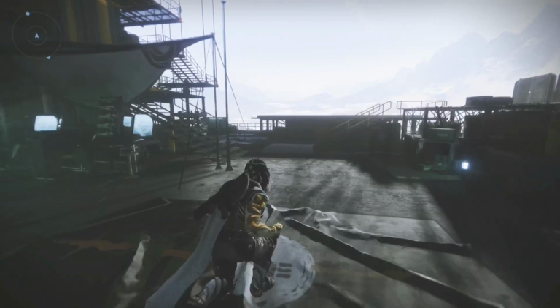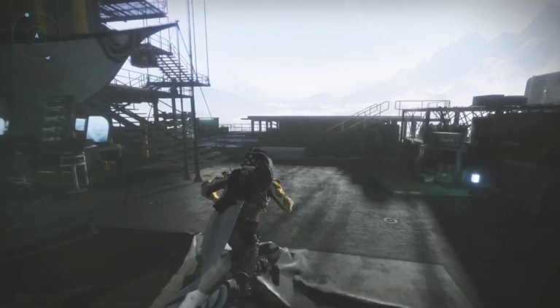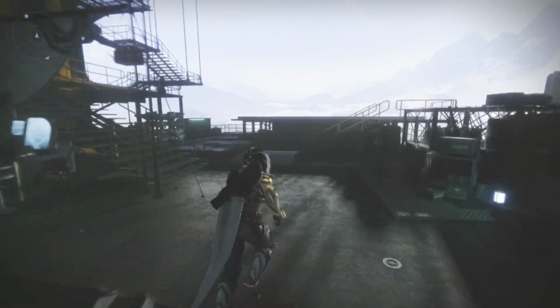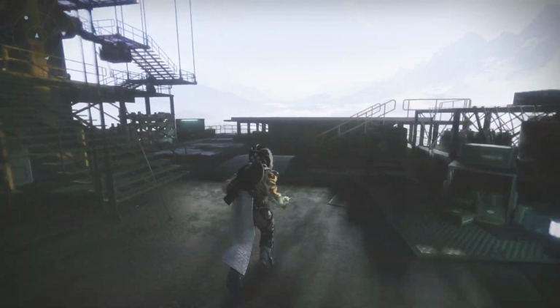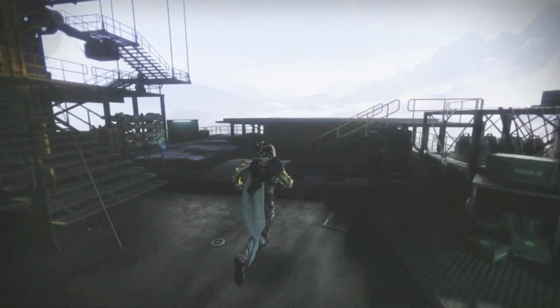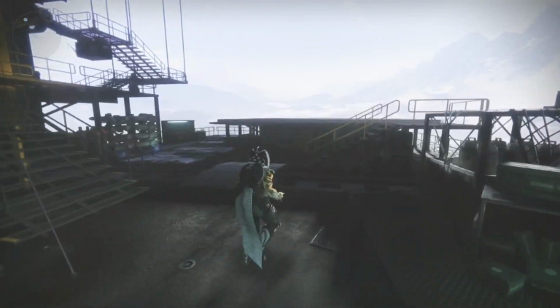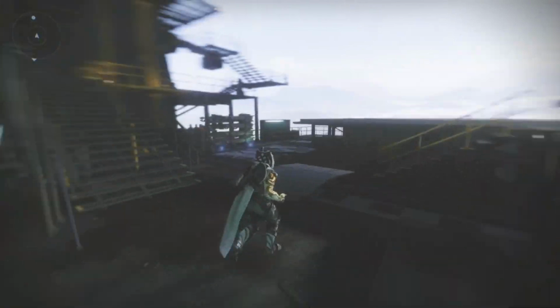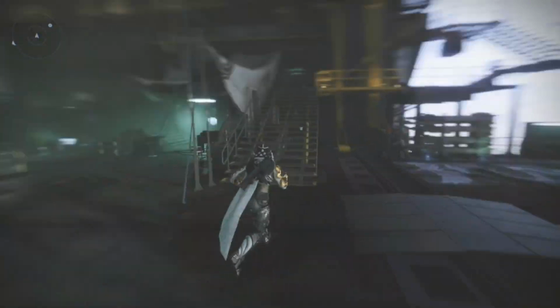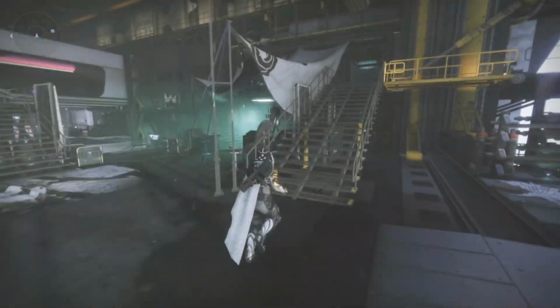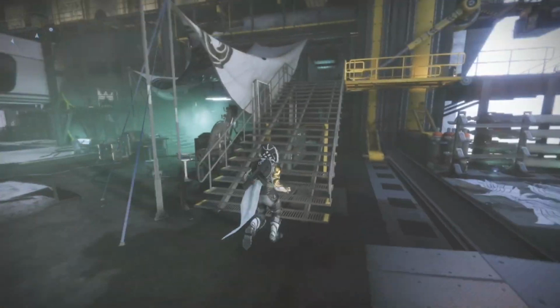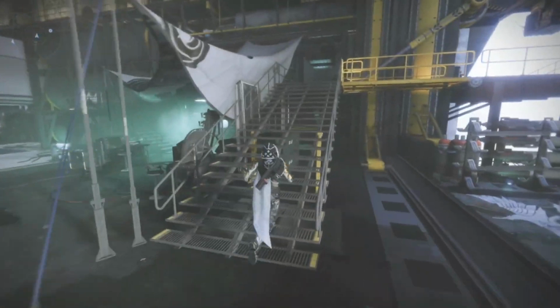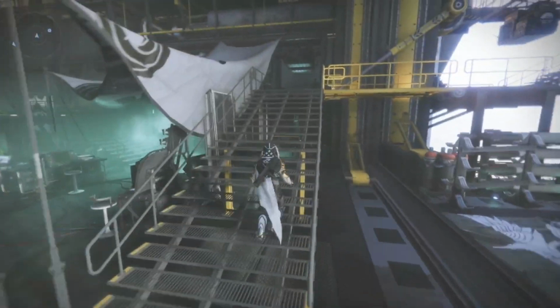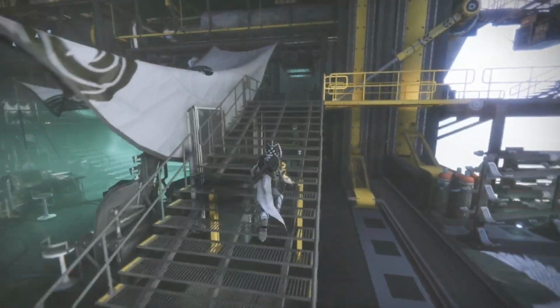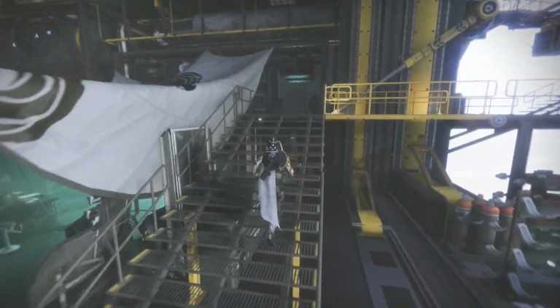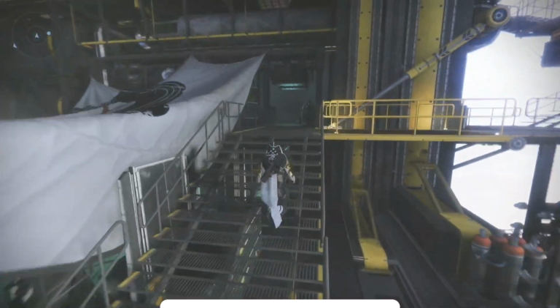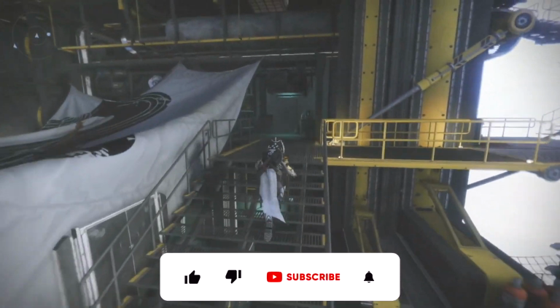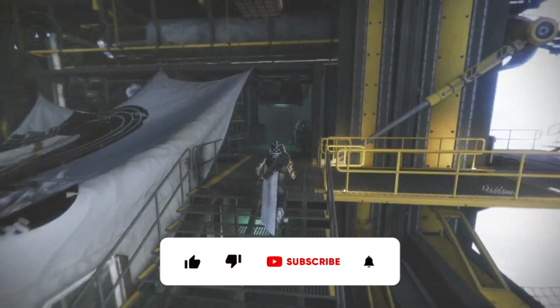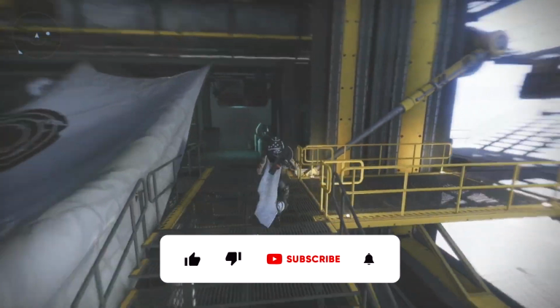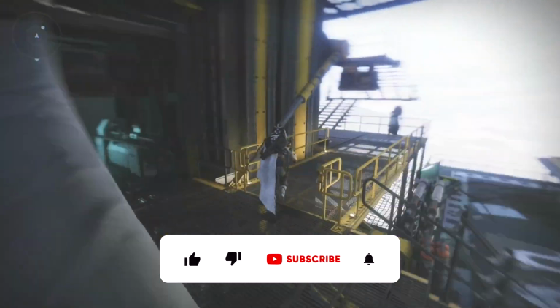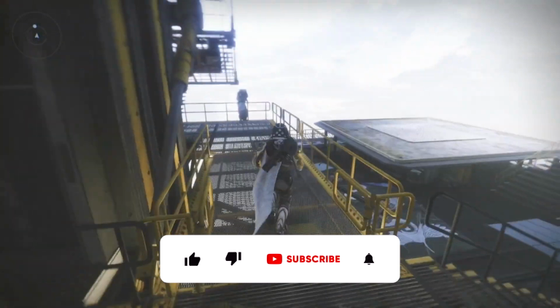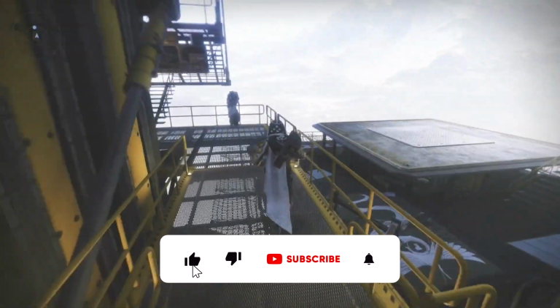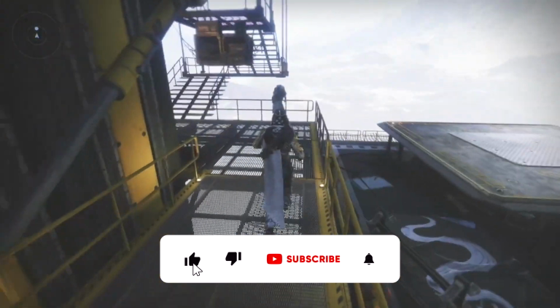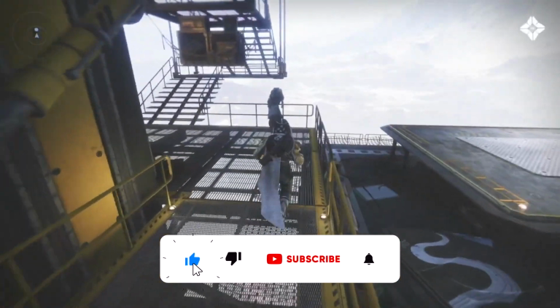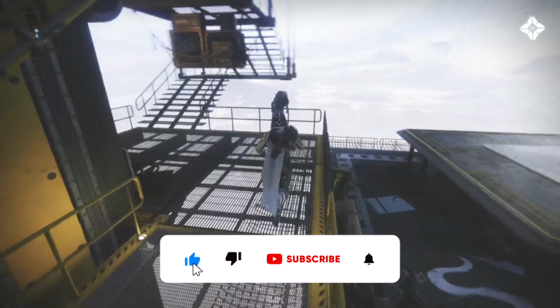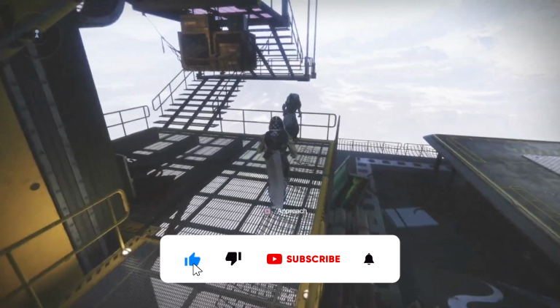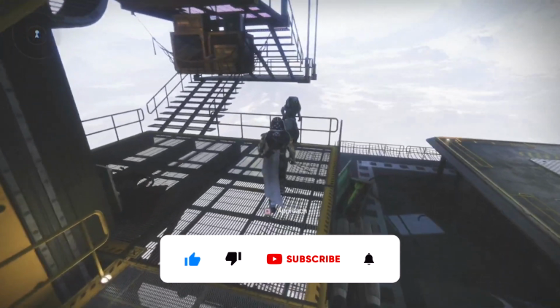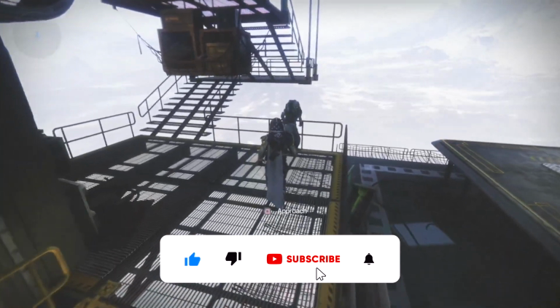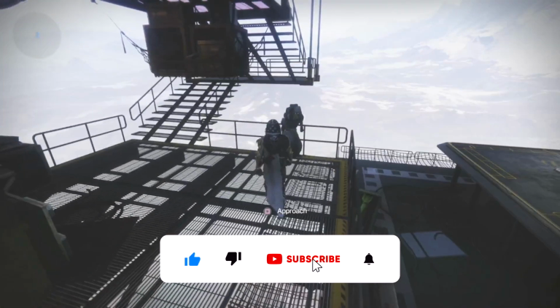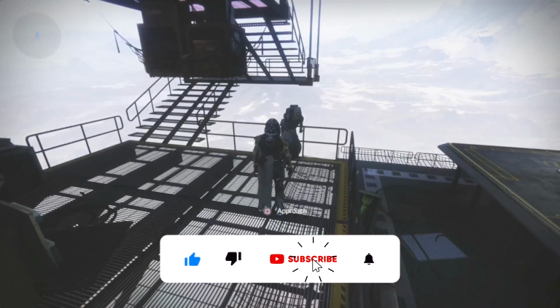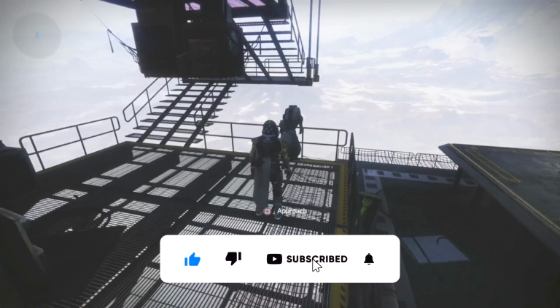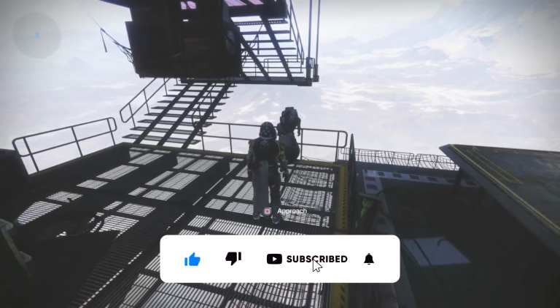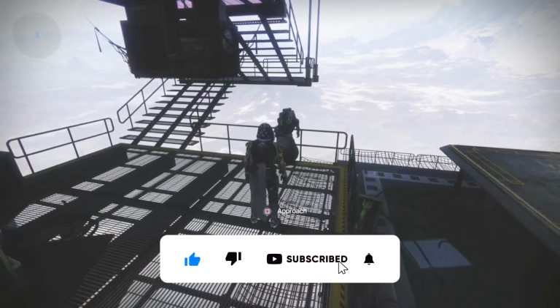Alright guys, Merciless Vaughn back with another Xur inventory and location video. As you can see, he's right here in the tower inside the hangar.